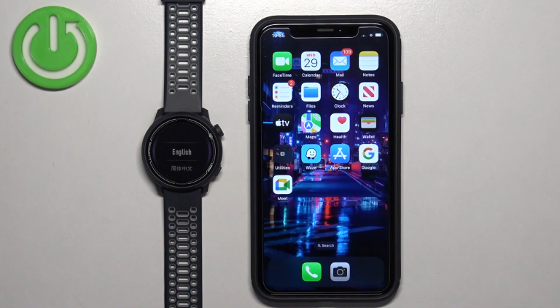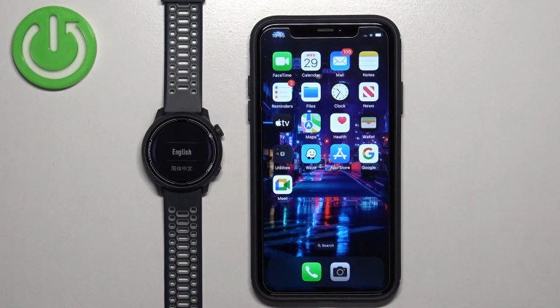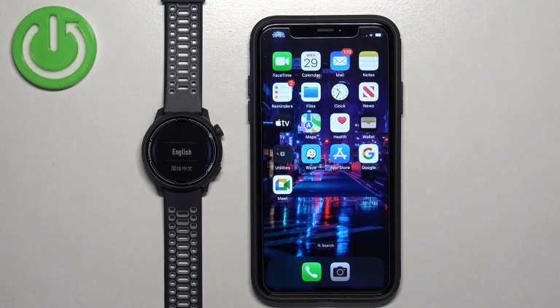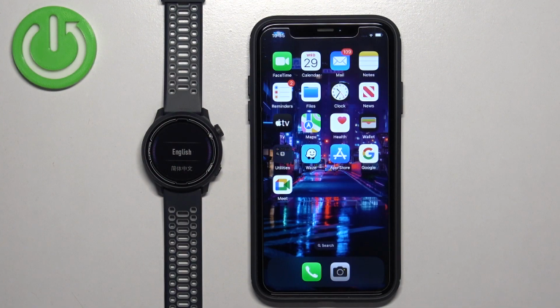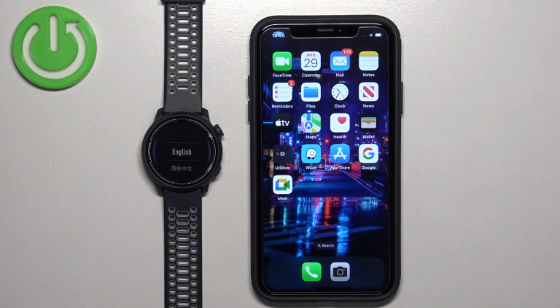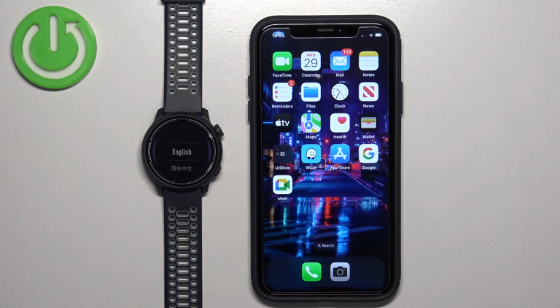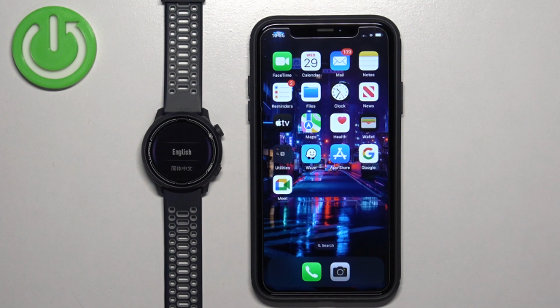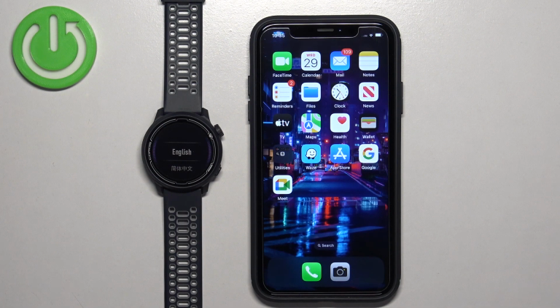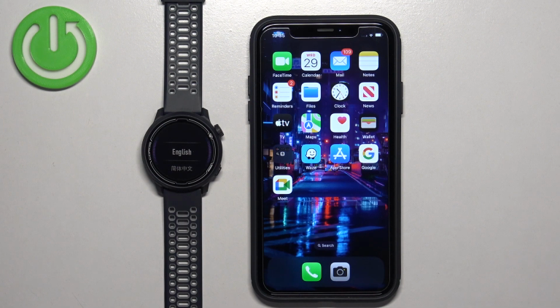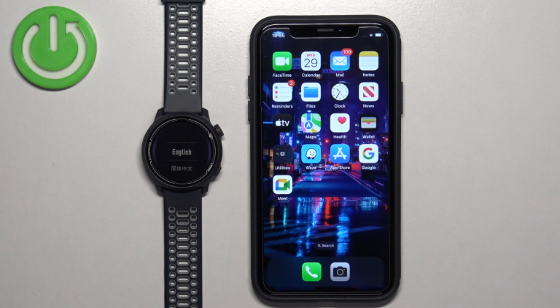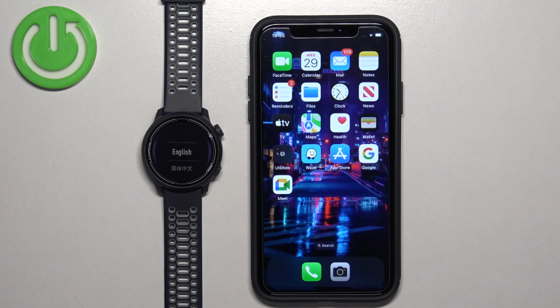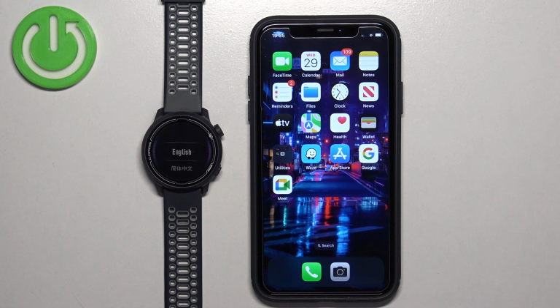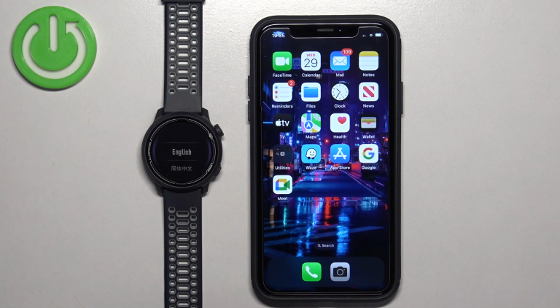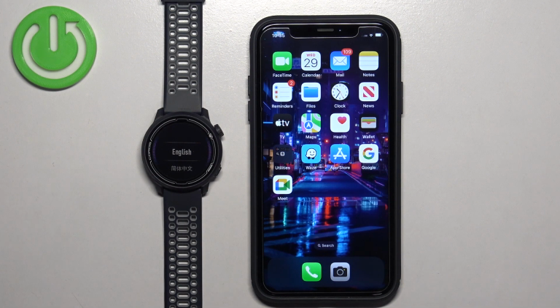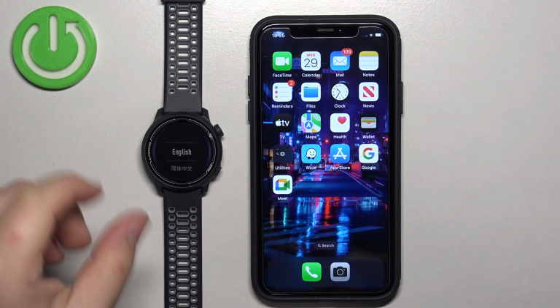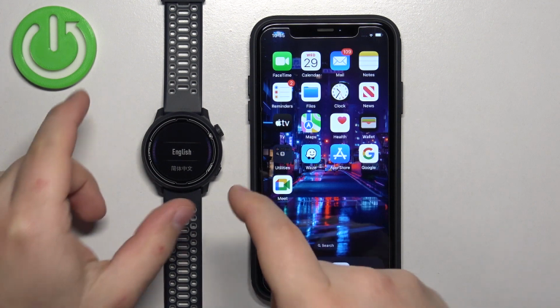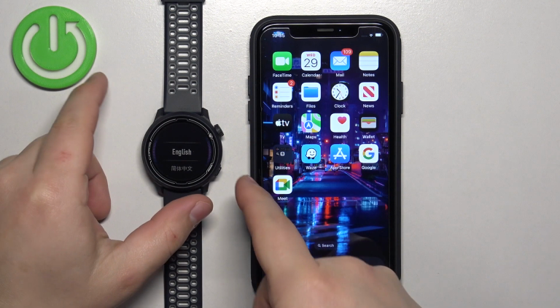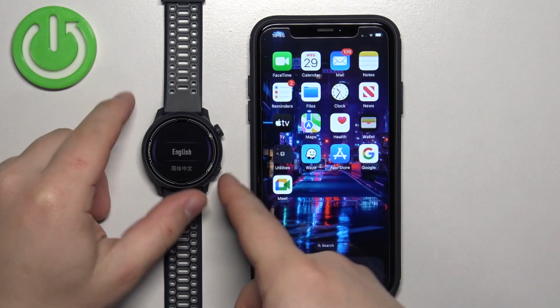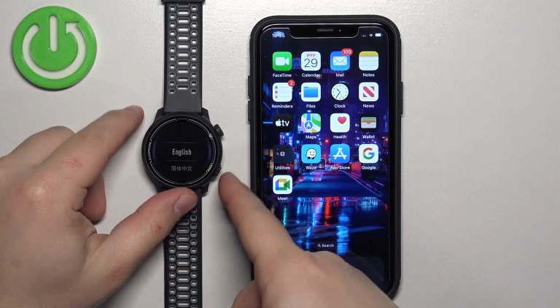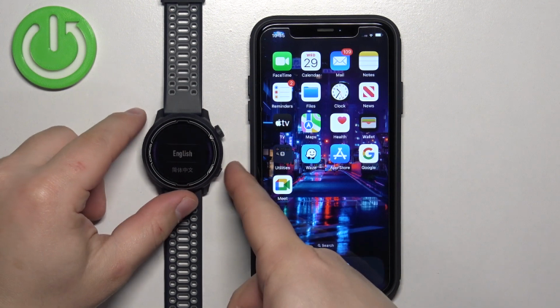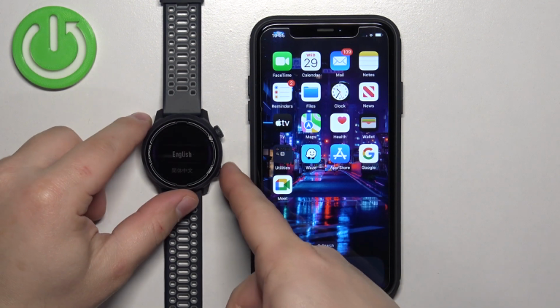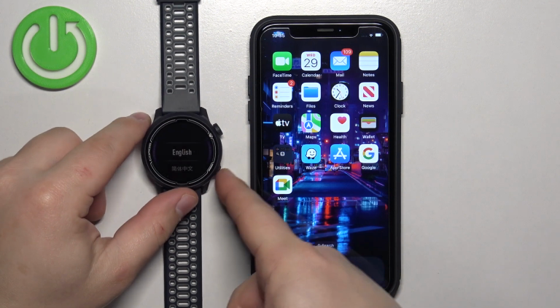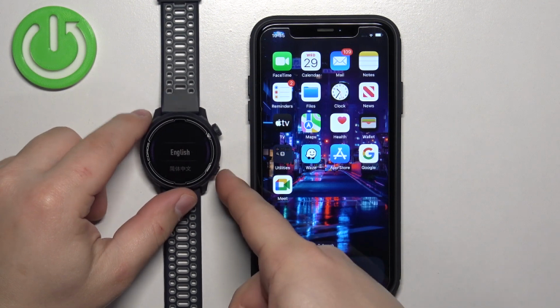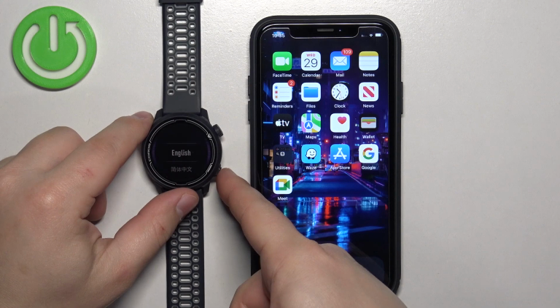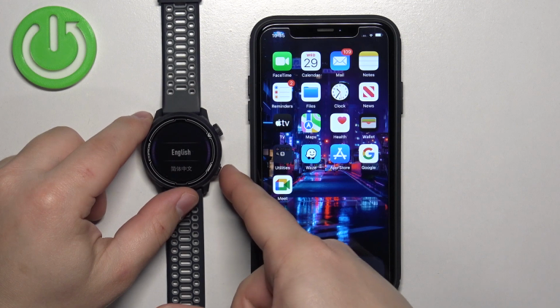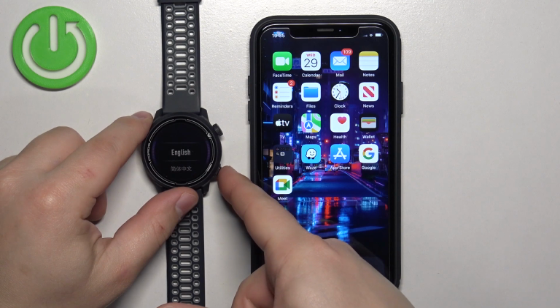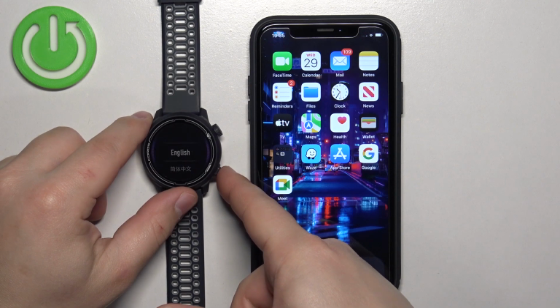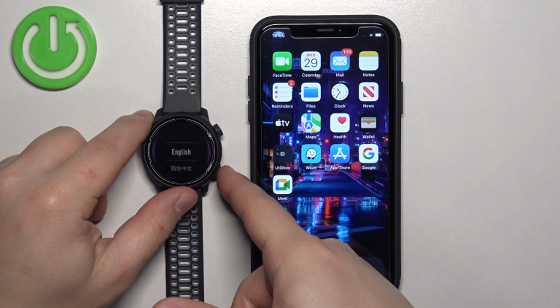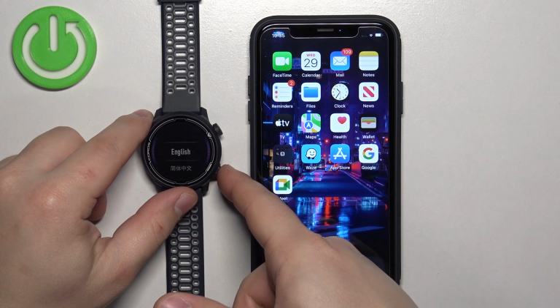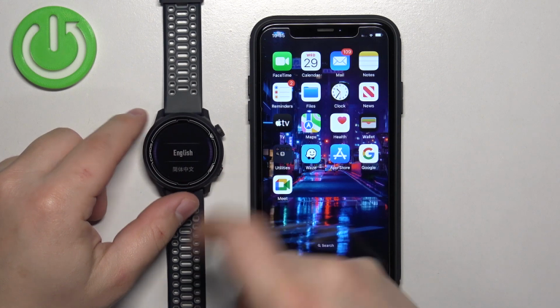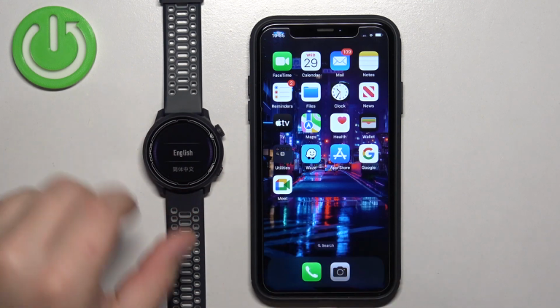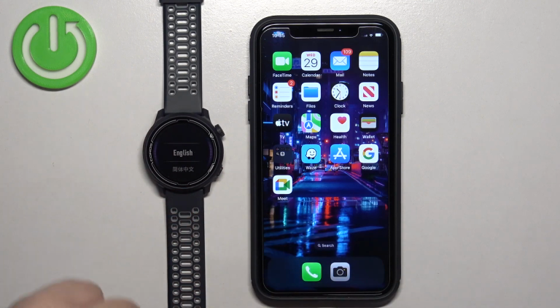The first thing you will need to do is to turn on your watch. To turn it on, press and hold the lower button for a couple of seconds.